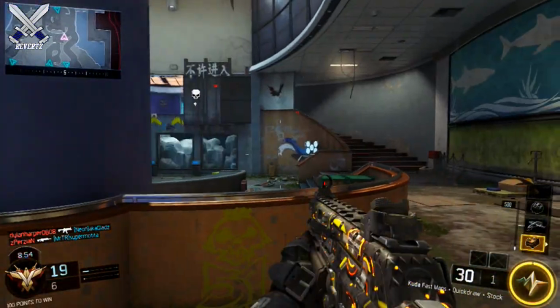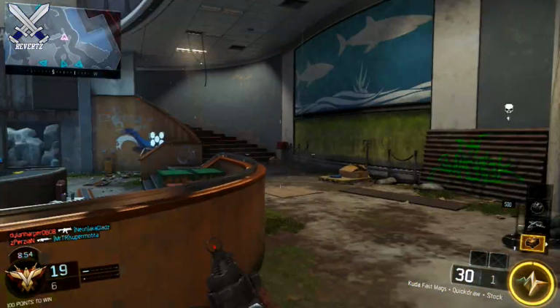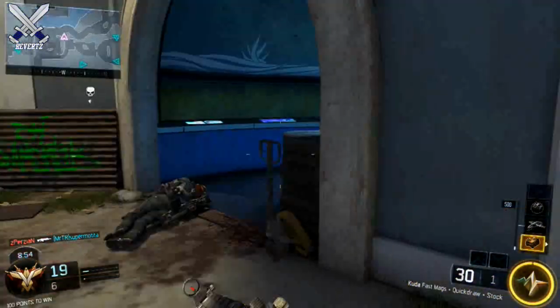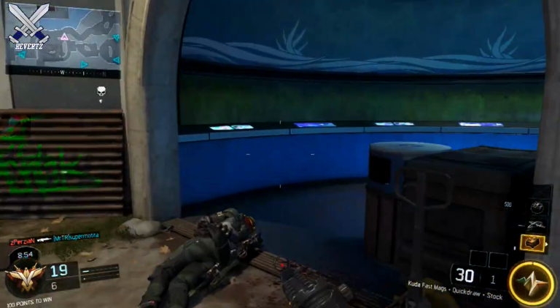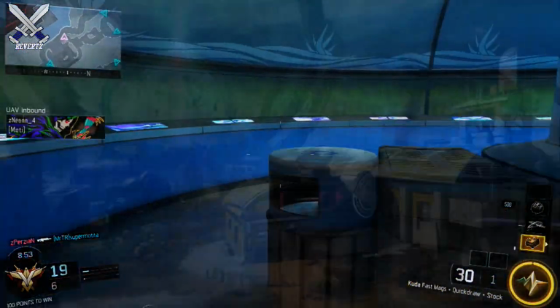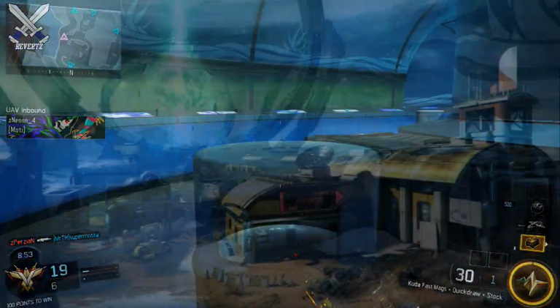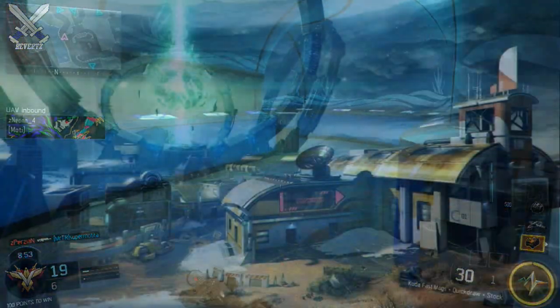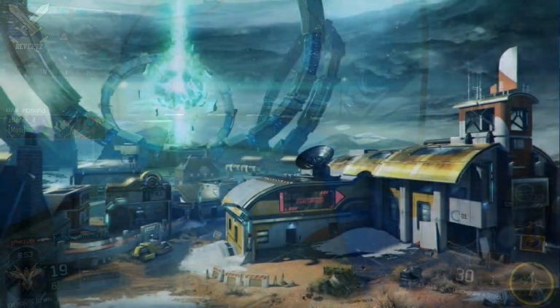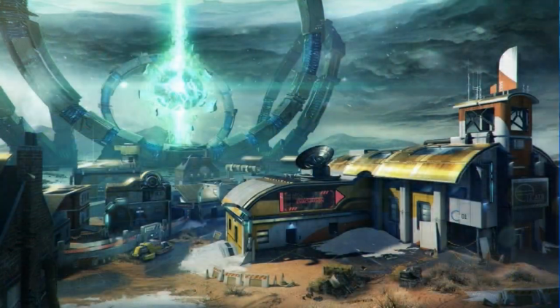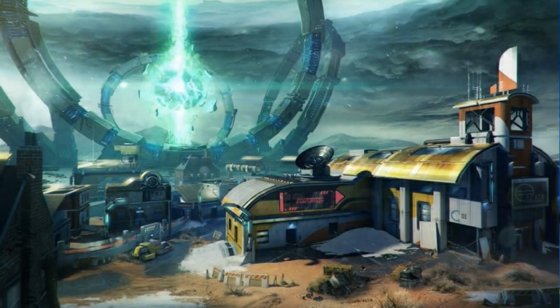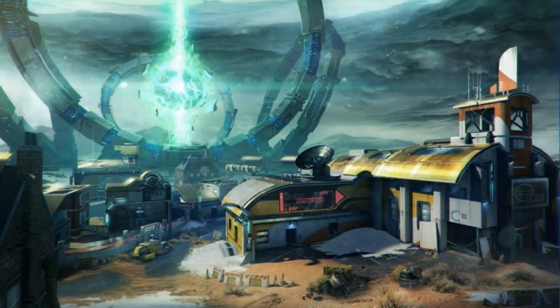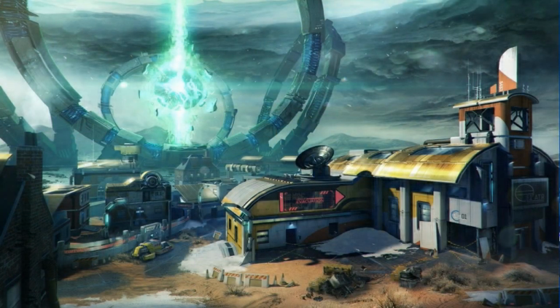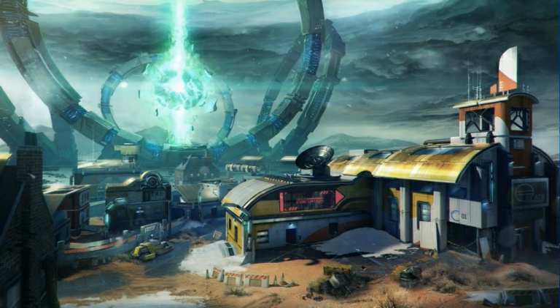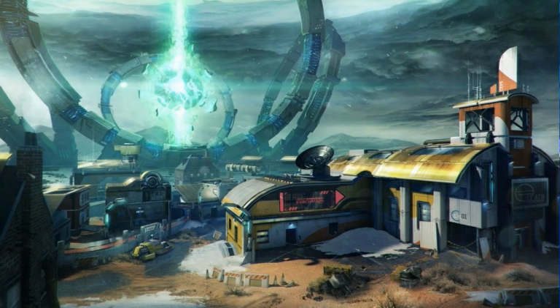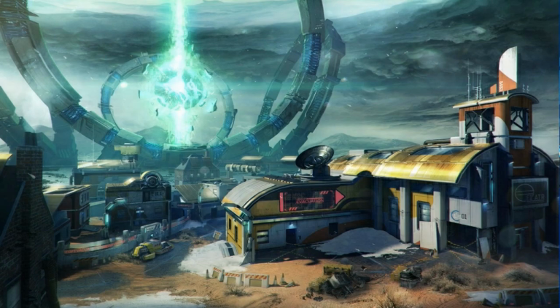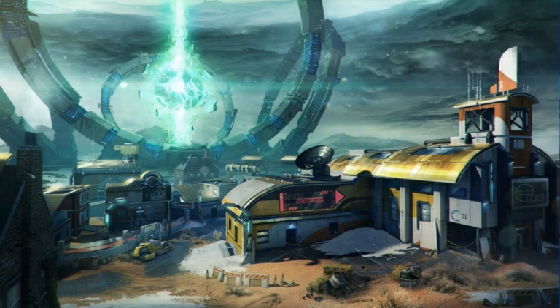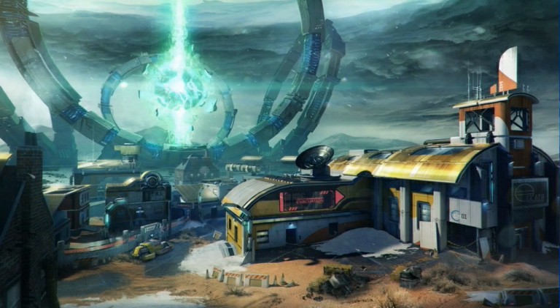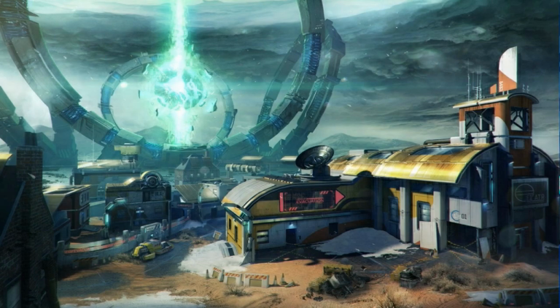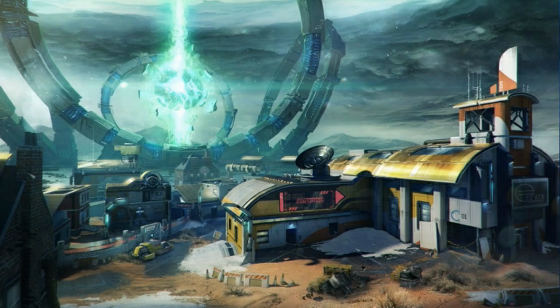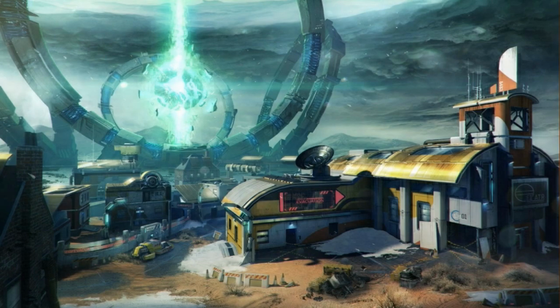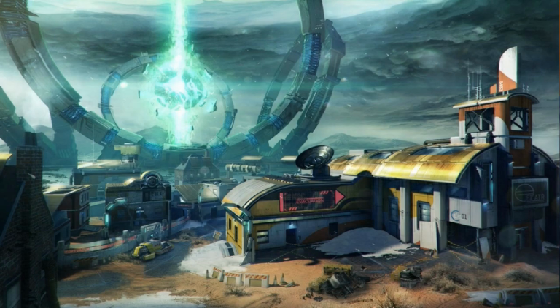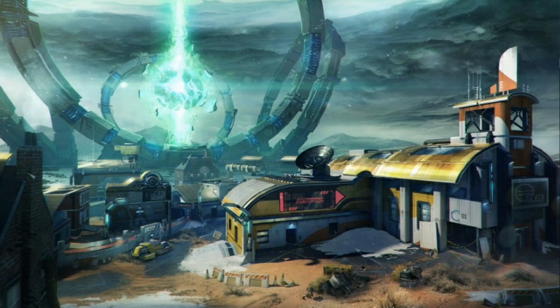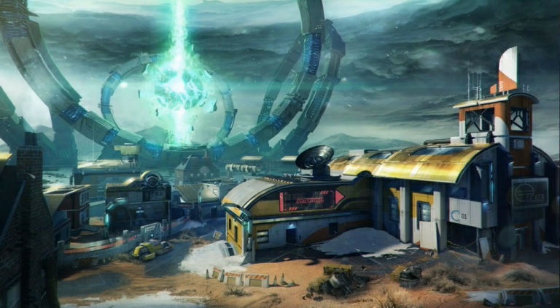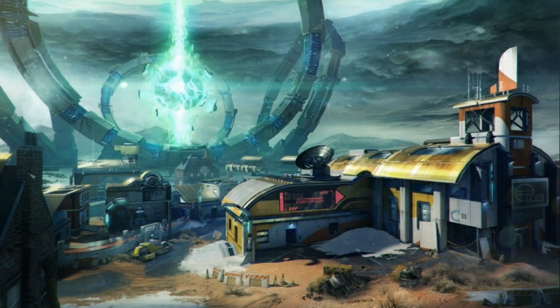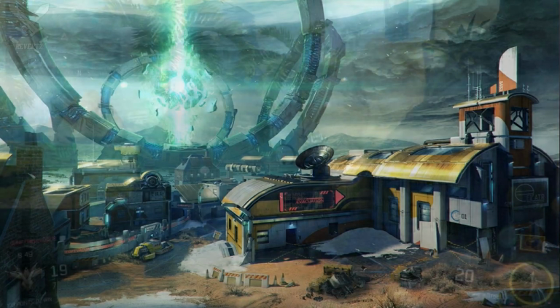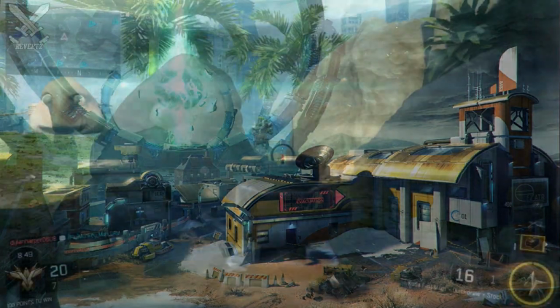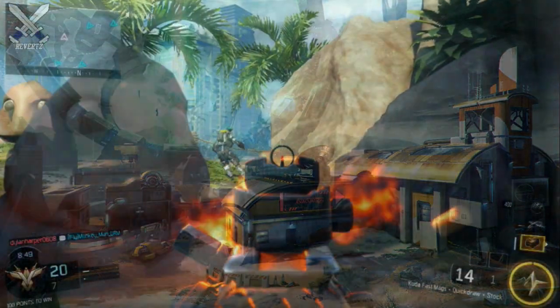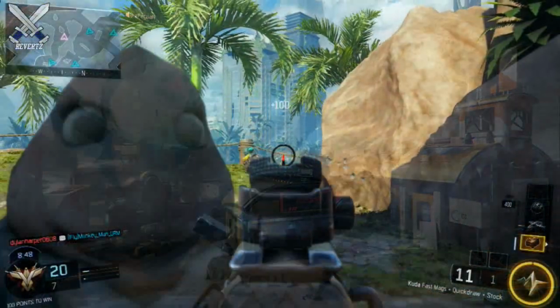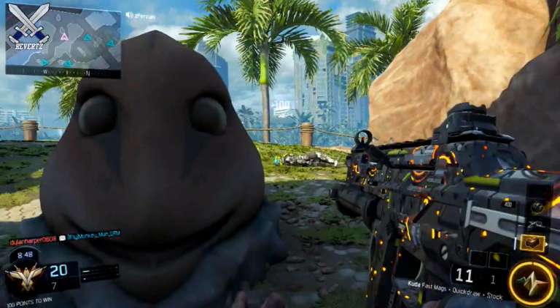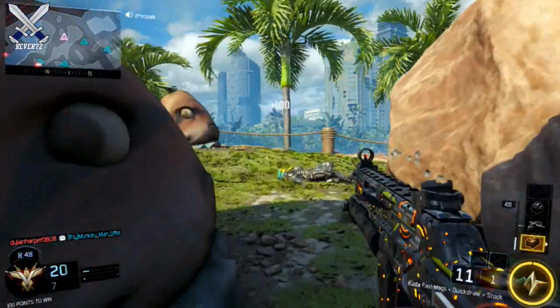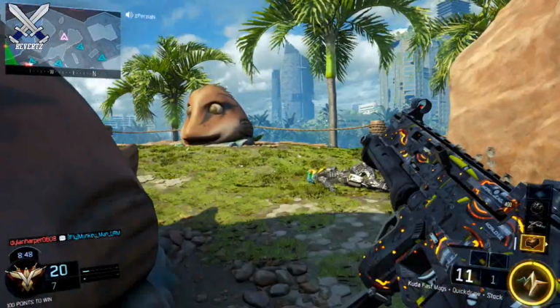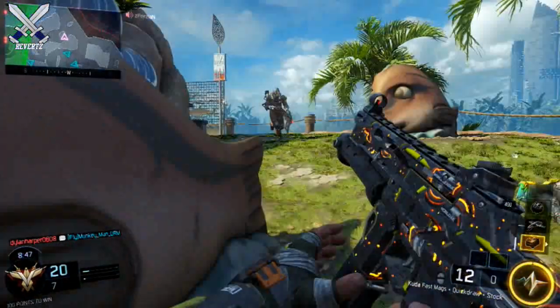Next up we have Rupture, and Rupture is a remake of the World at War map Outskirts and is based in a high-tech facility. So it's a pretty cool map.